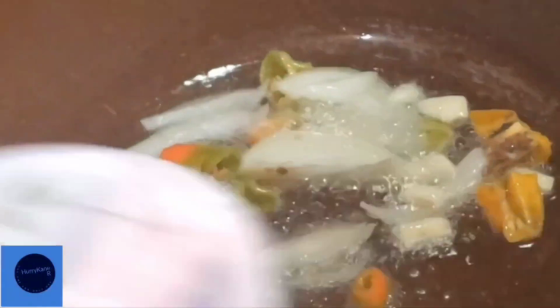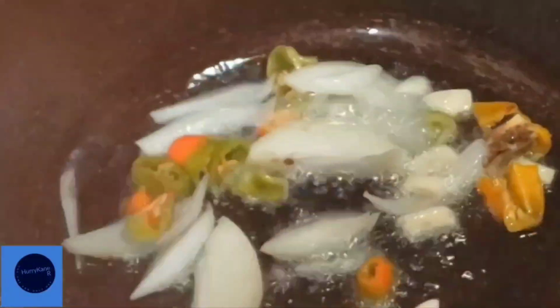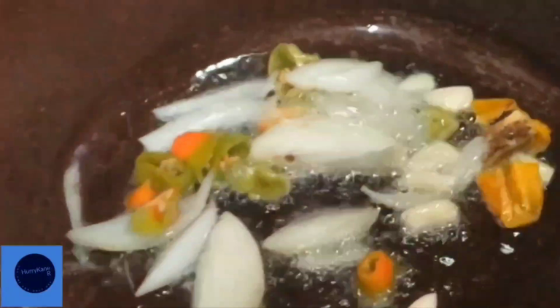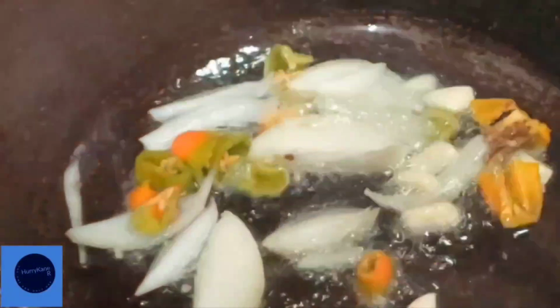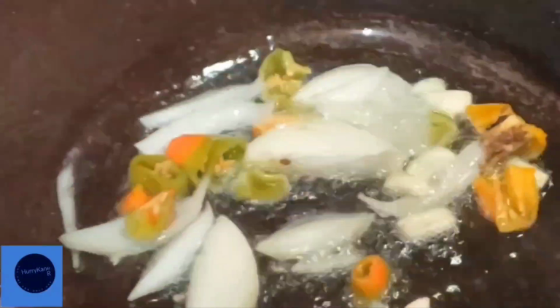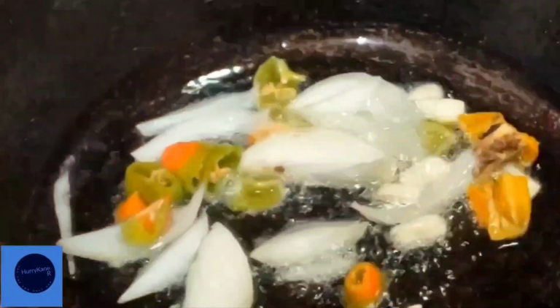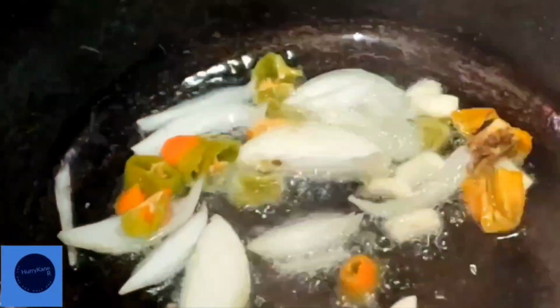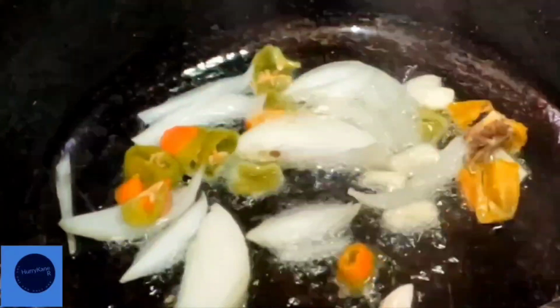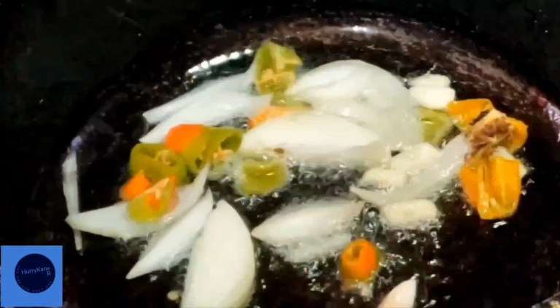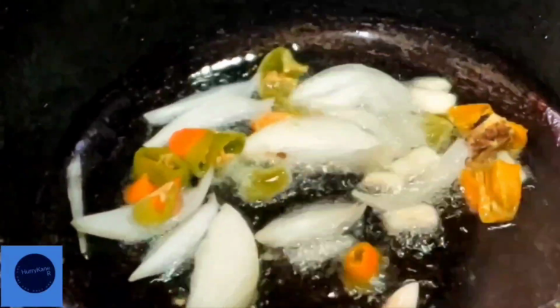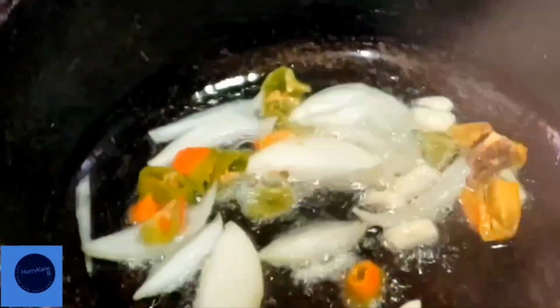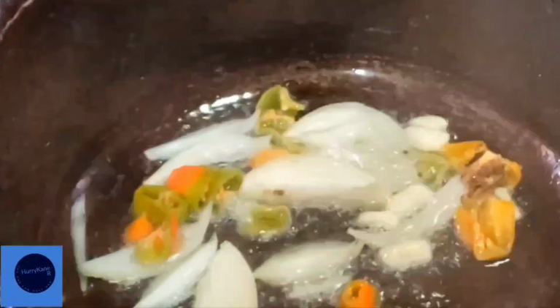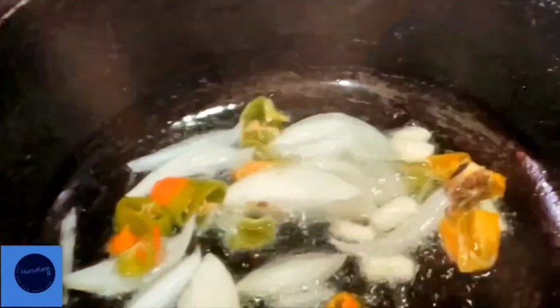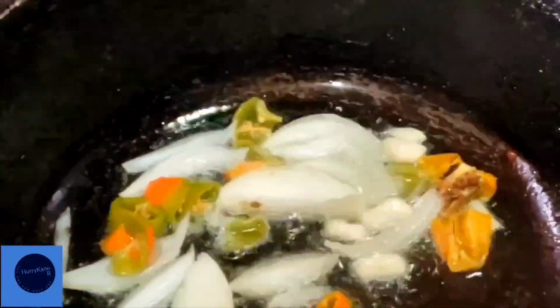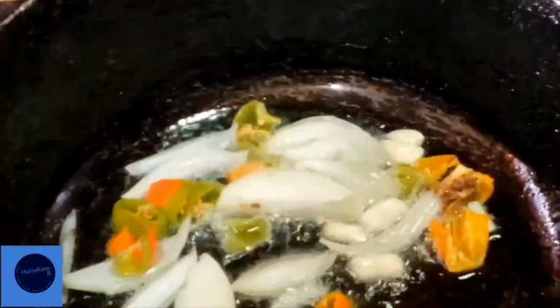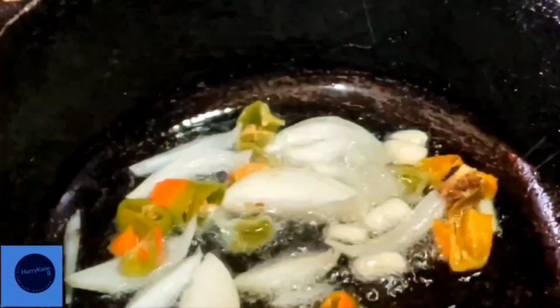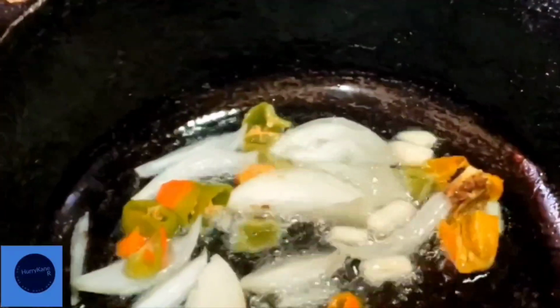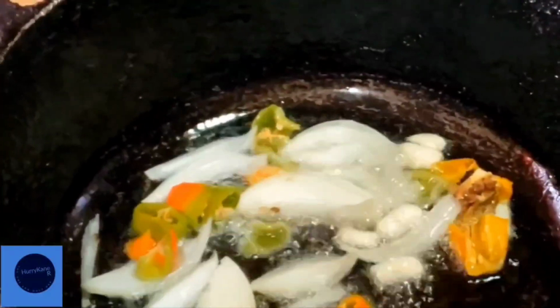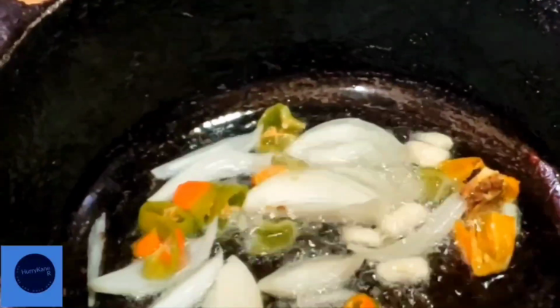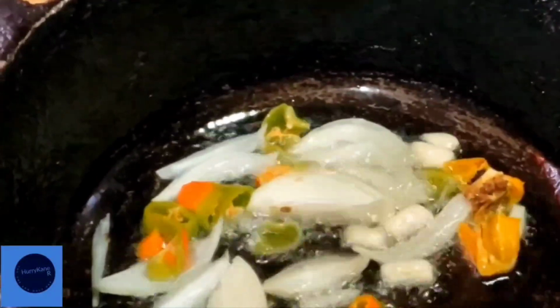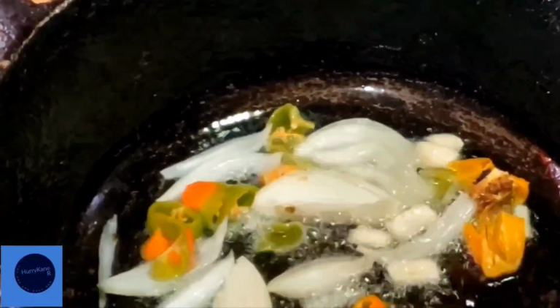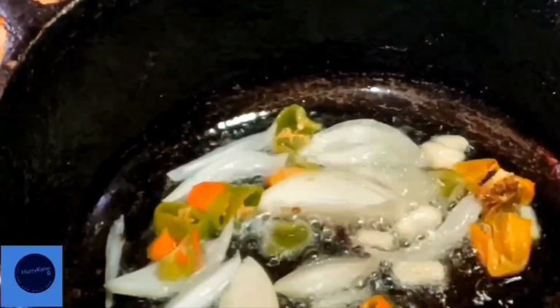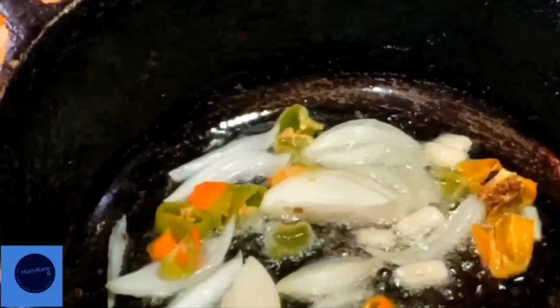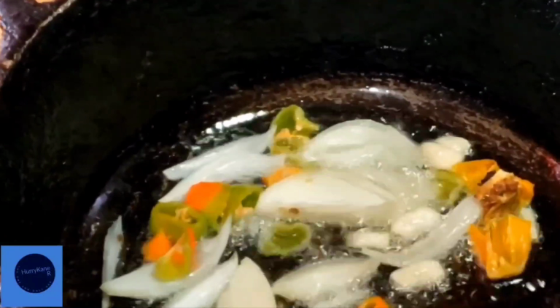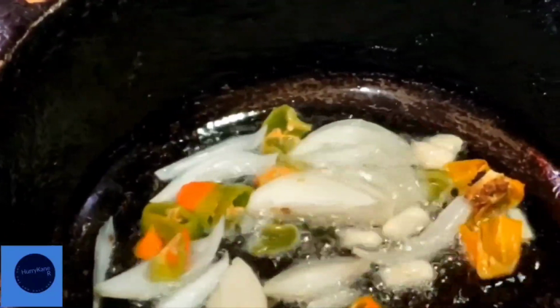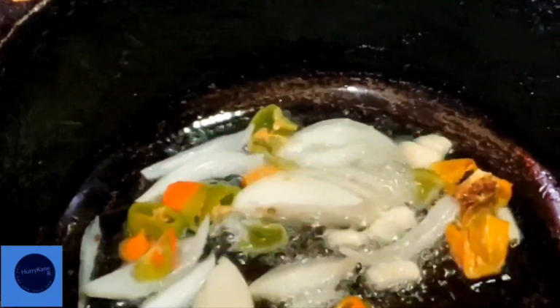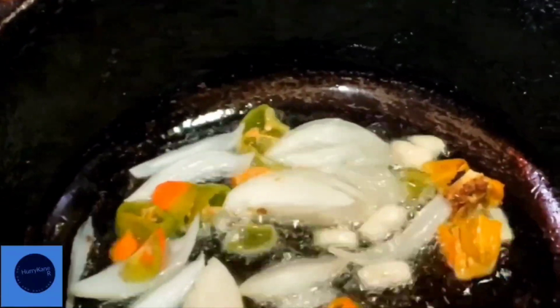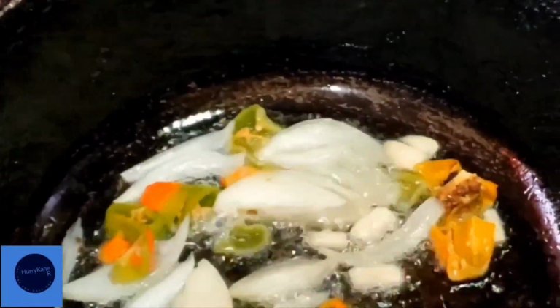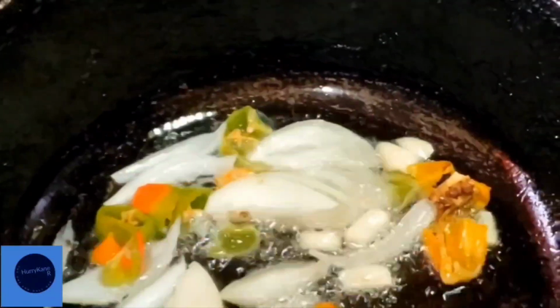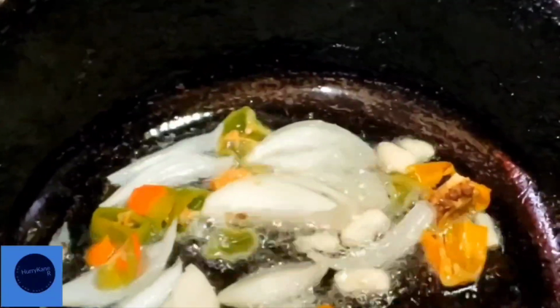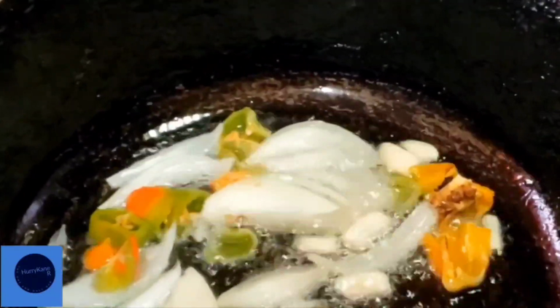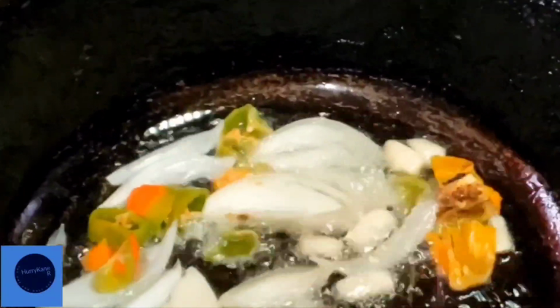Into the heated oil we sauté the aromatics. The aromatics are onion, crementos, garlic, and potatoes.